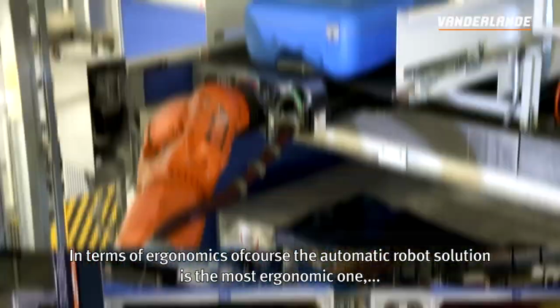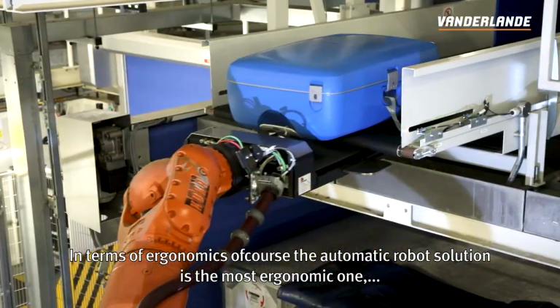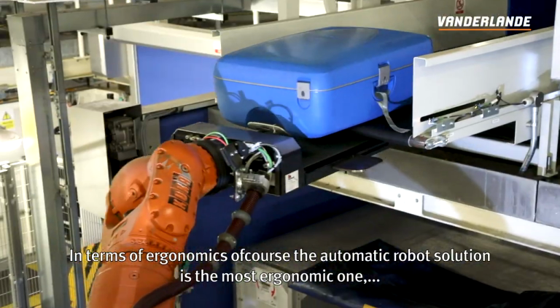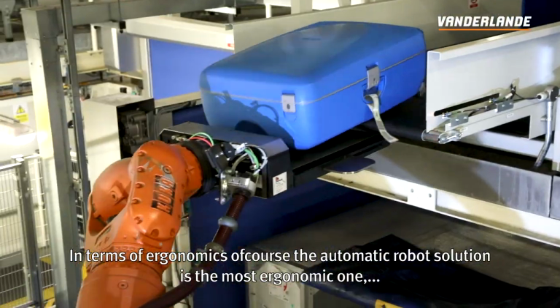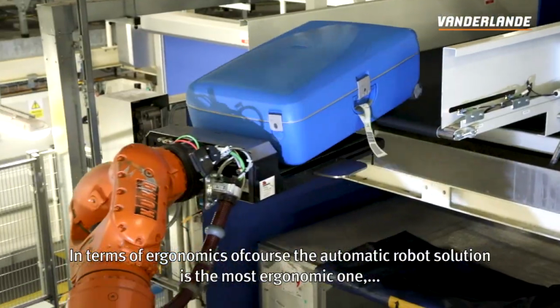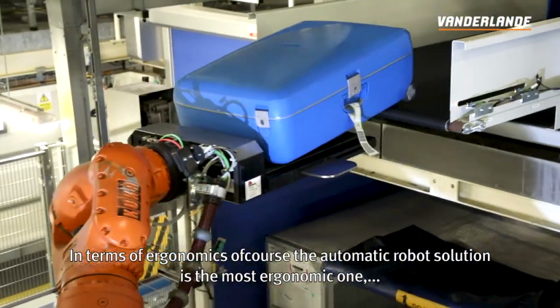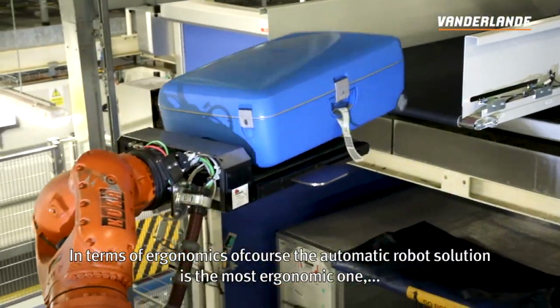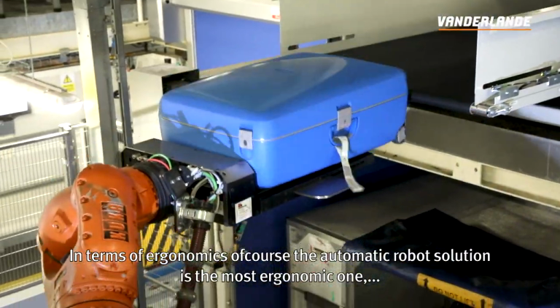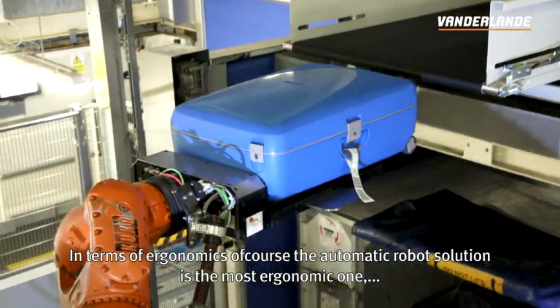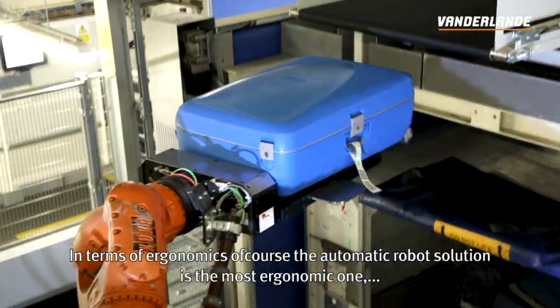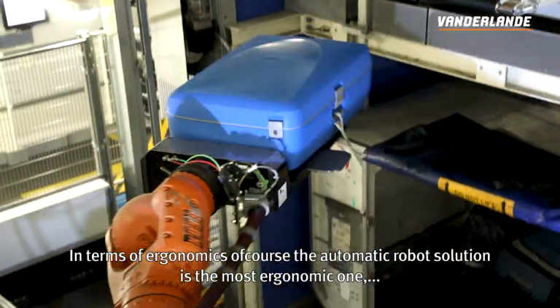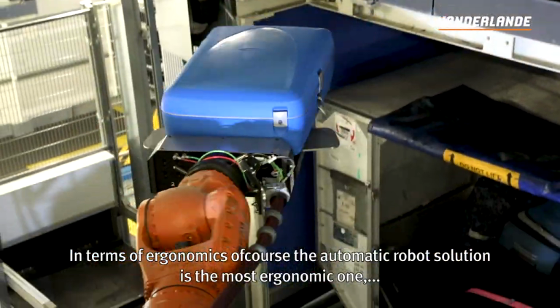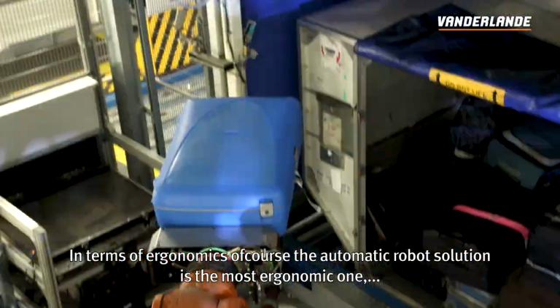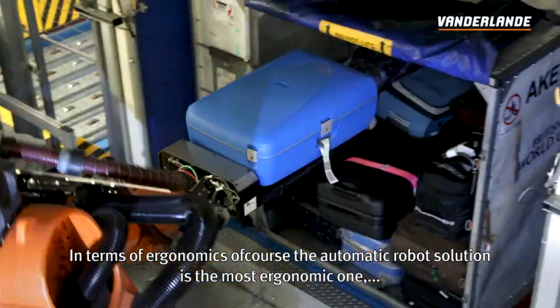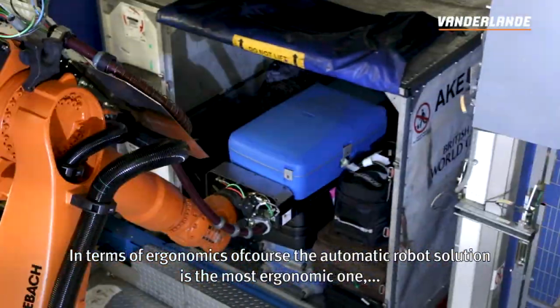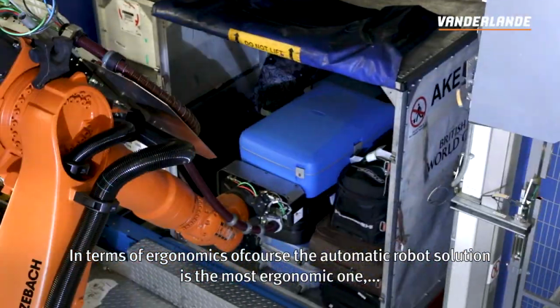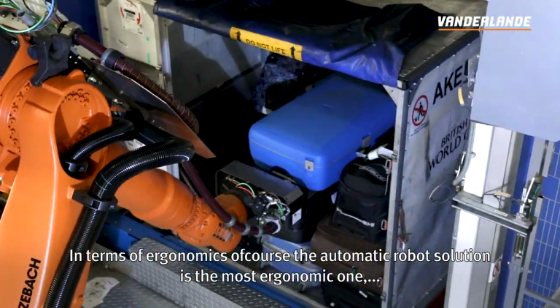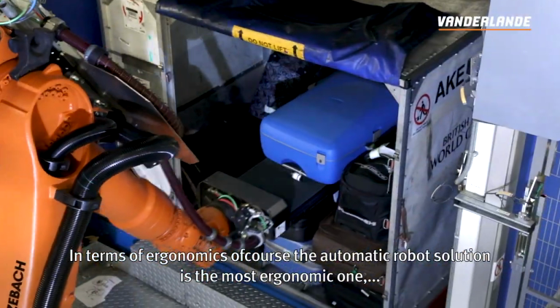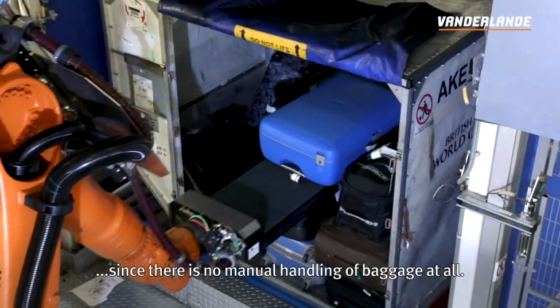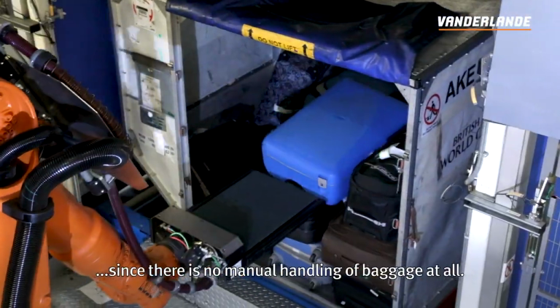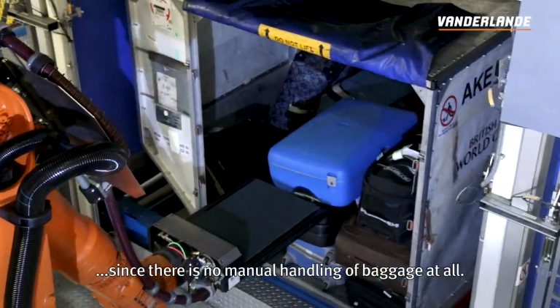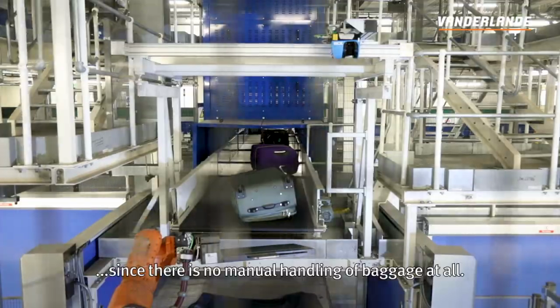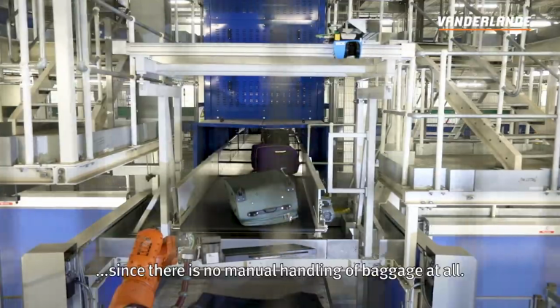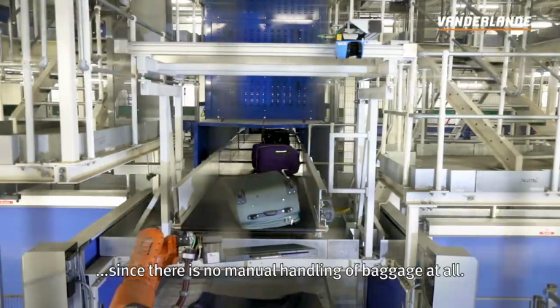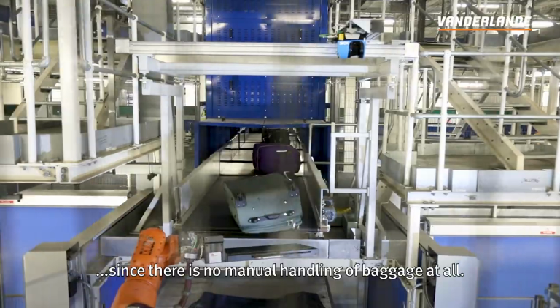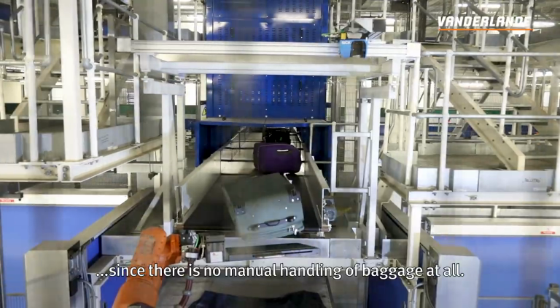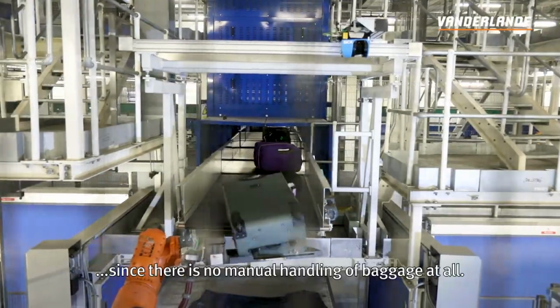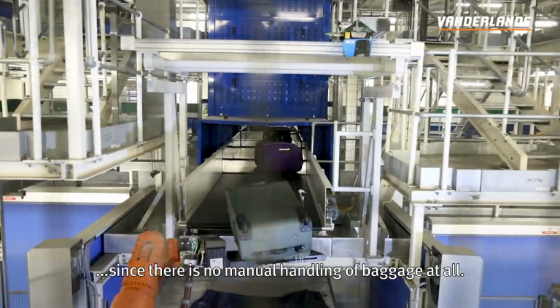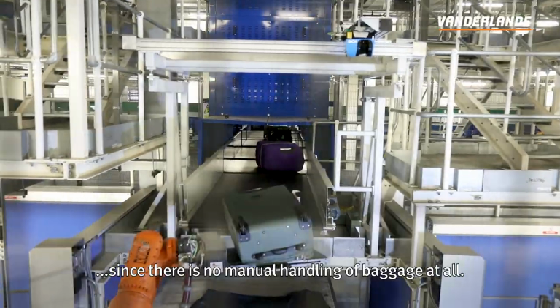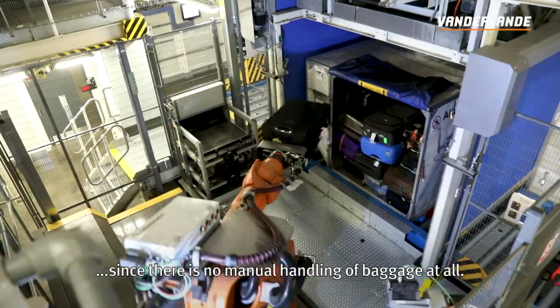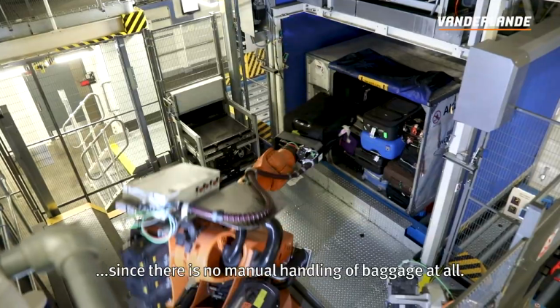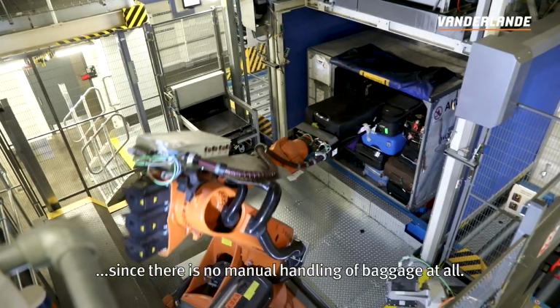In terms of ergonomics, of course, the automatic robot solution is the most ergonomic one, since there's no manual handling of baggage at all.